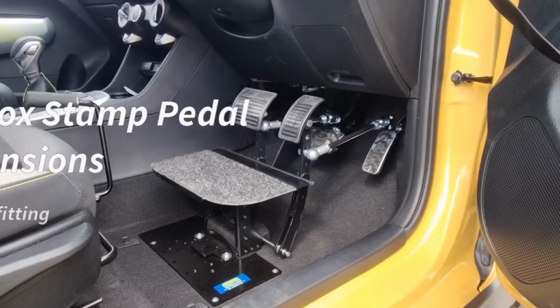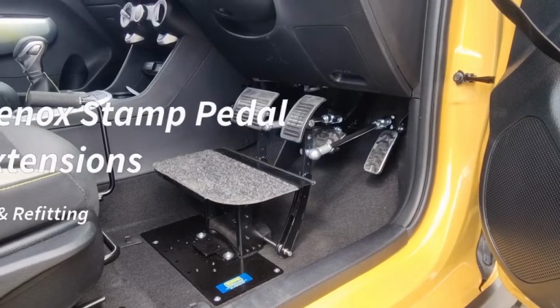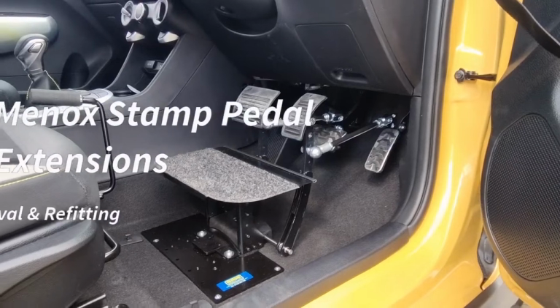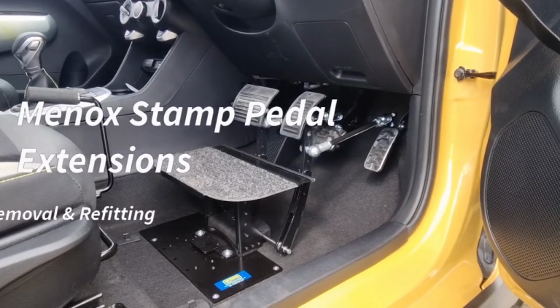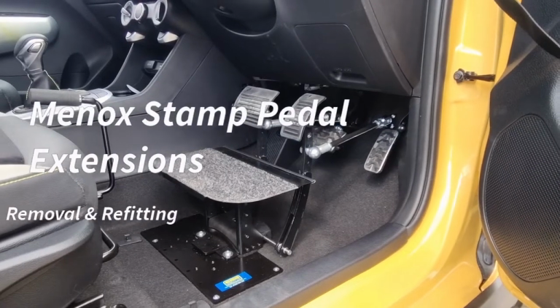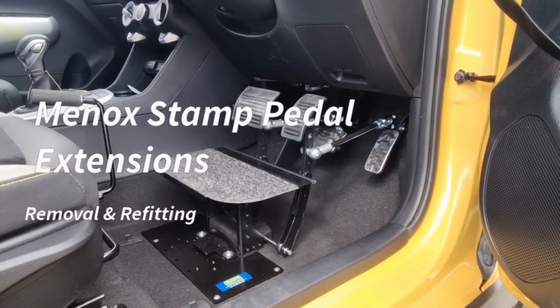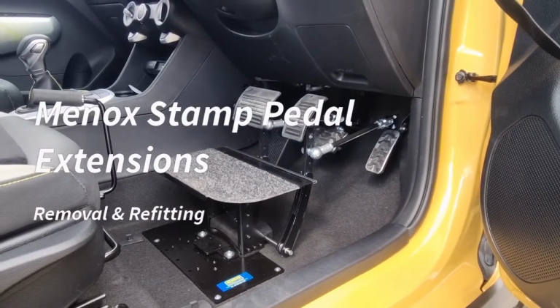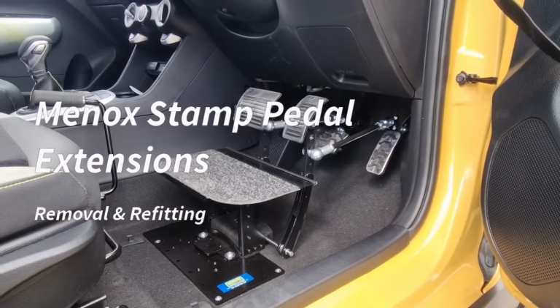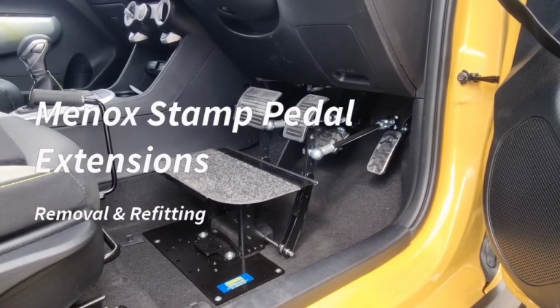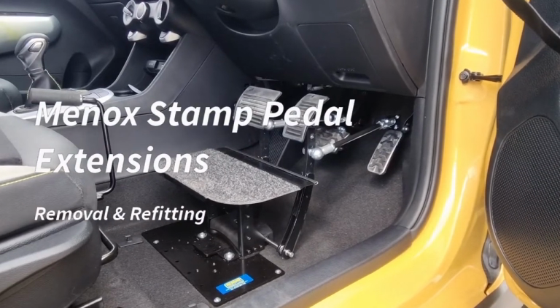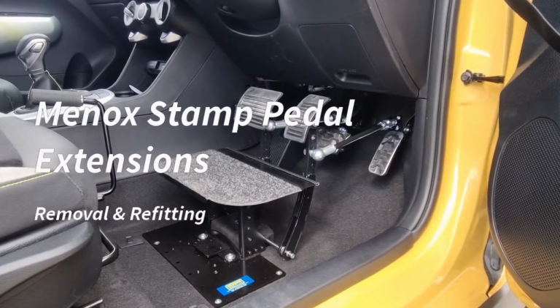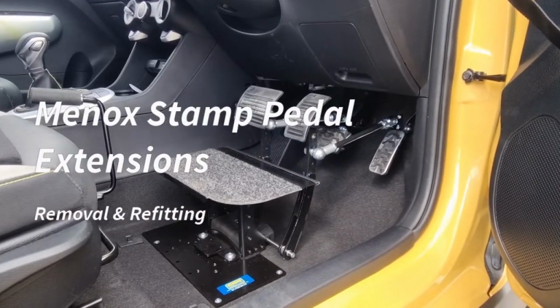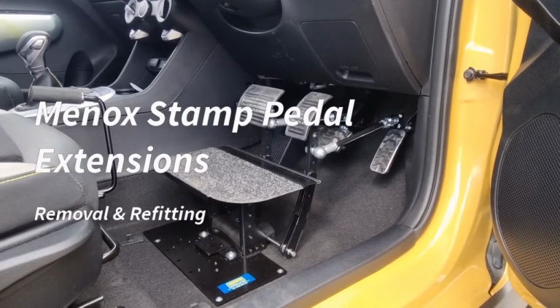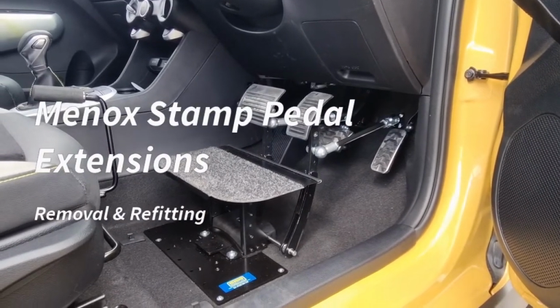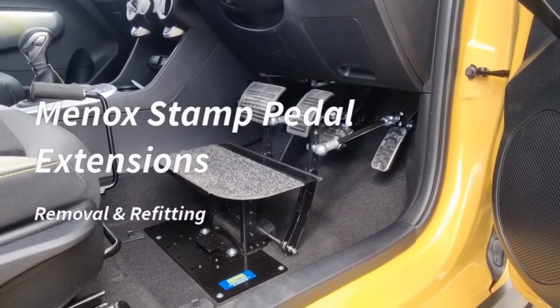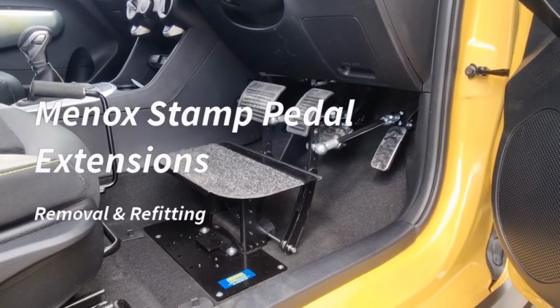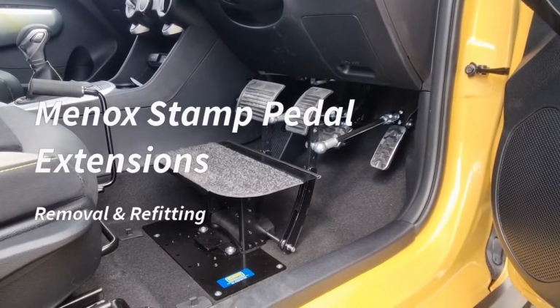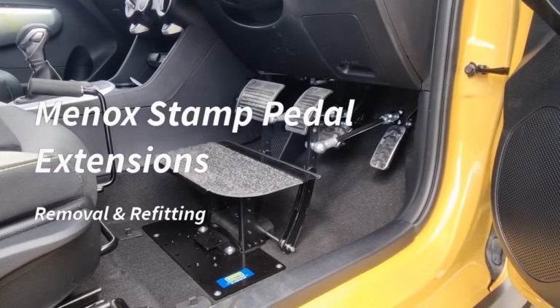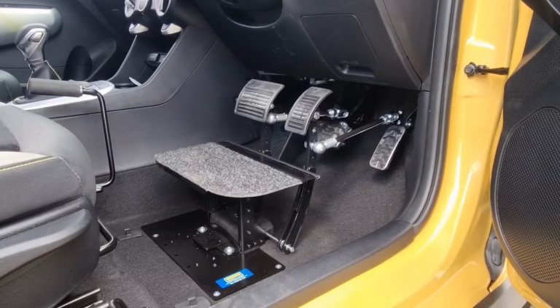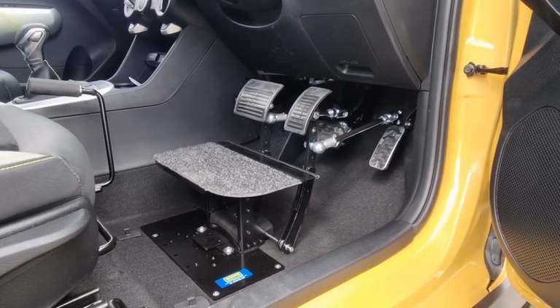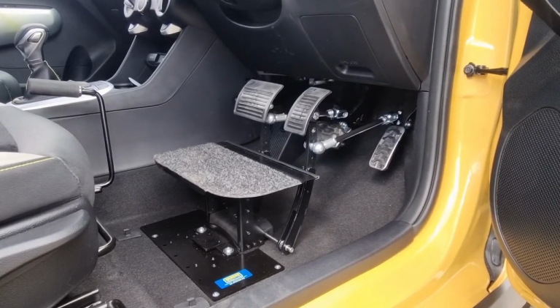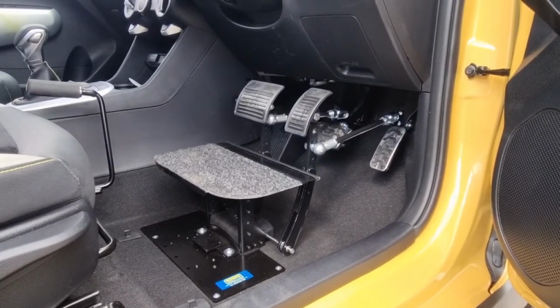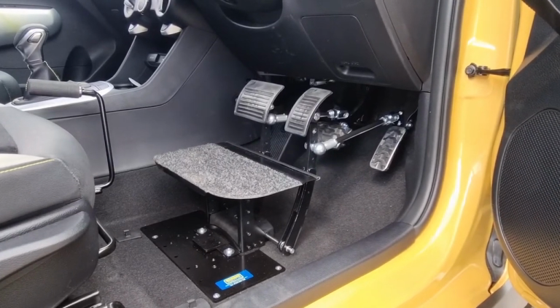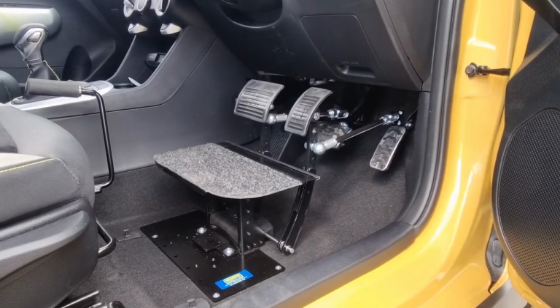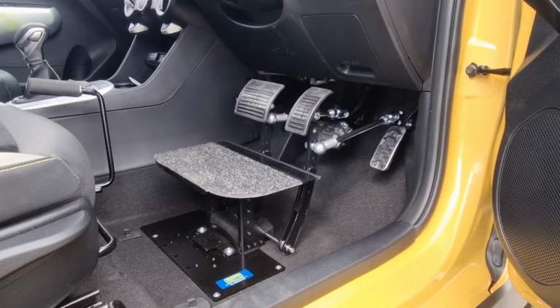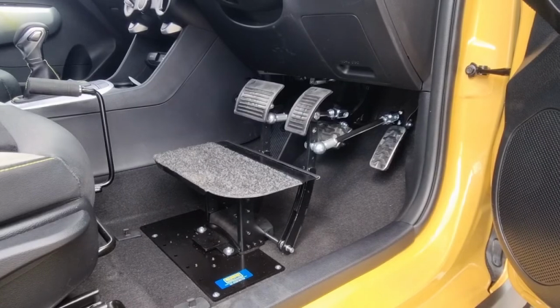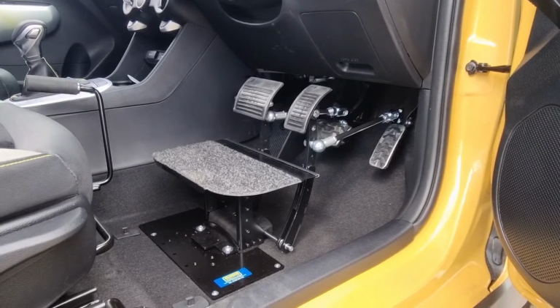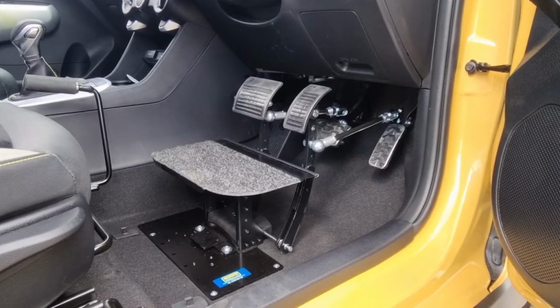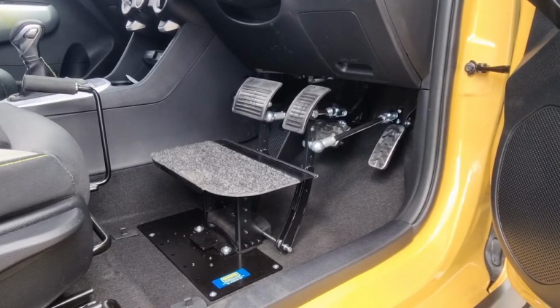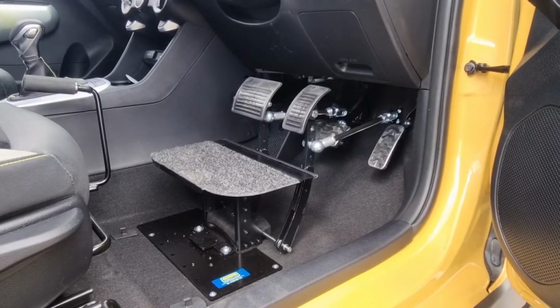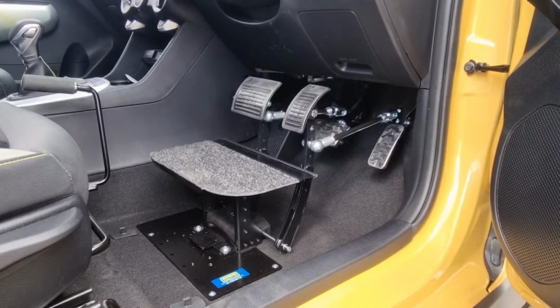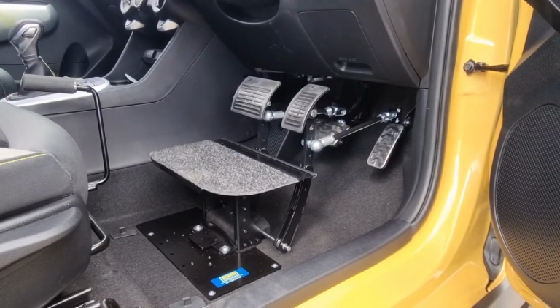This video is going to show how to remove and refit Mennox Stamp pedal extensions.